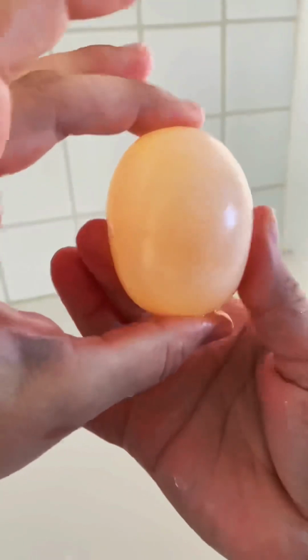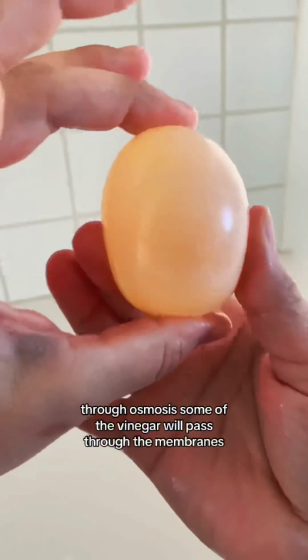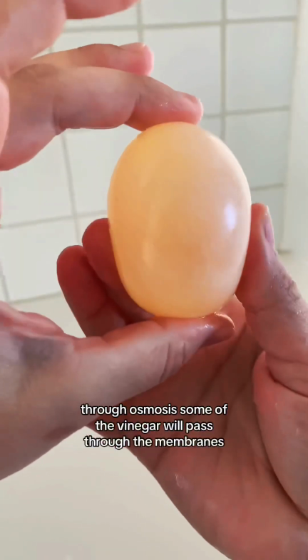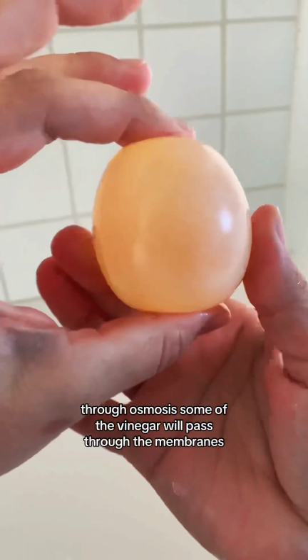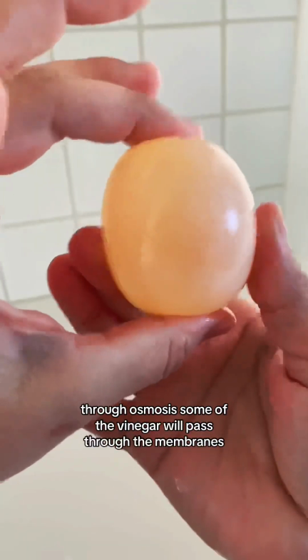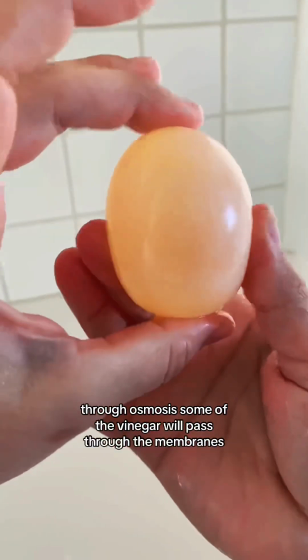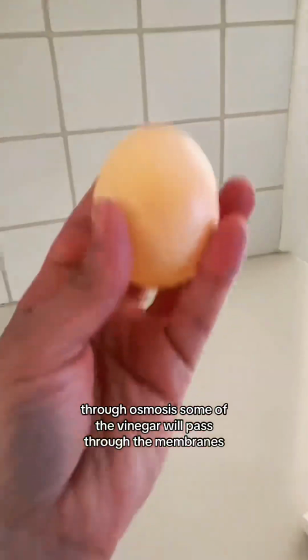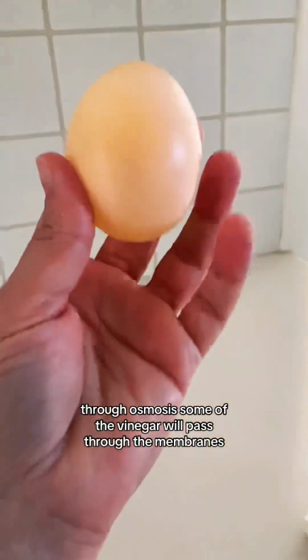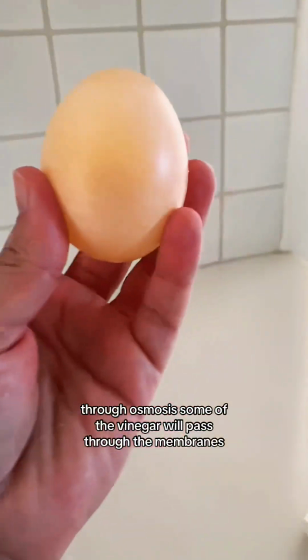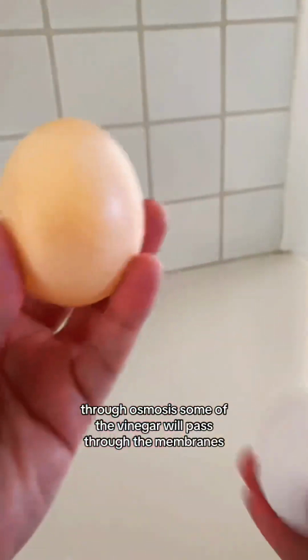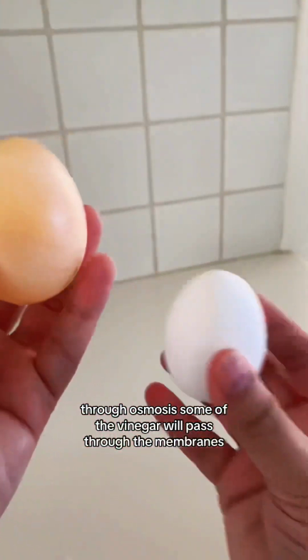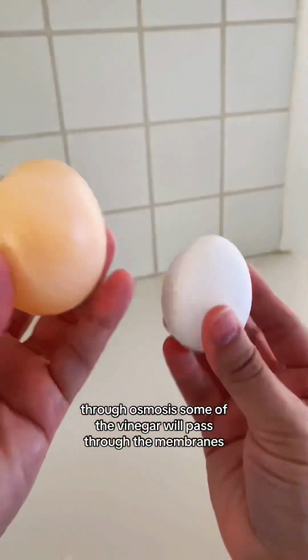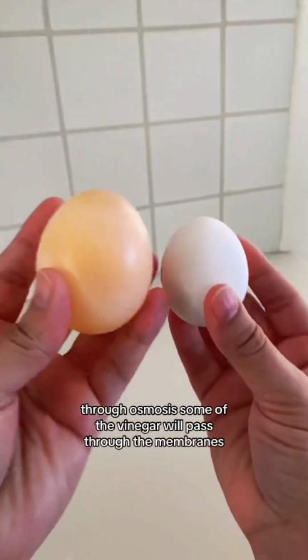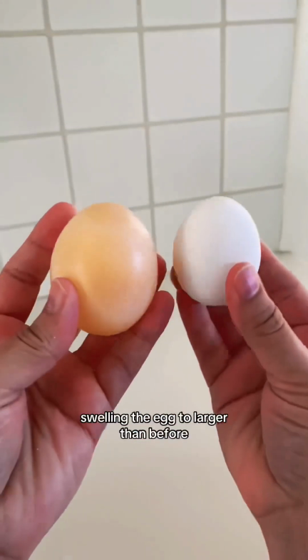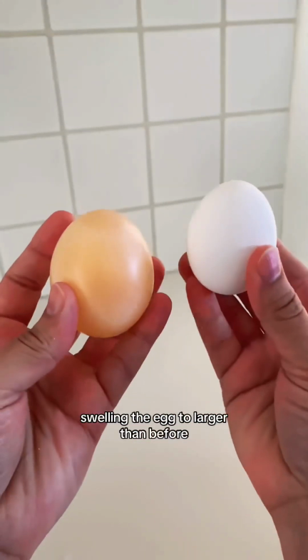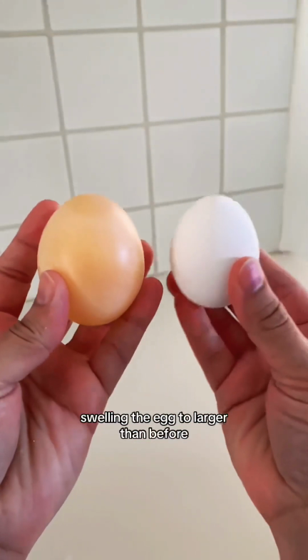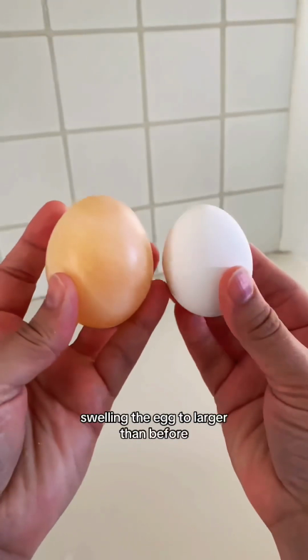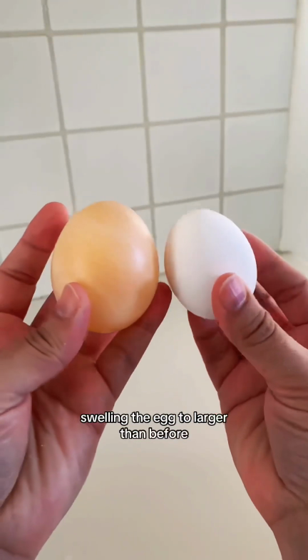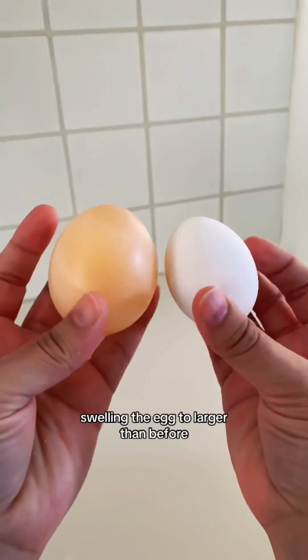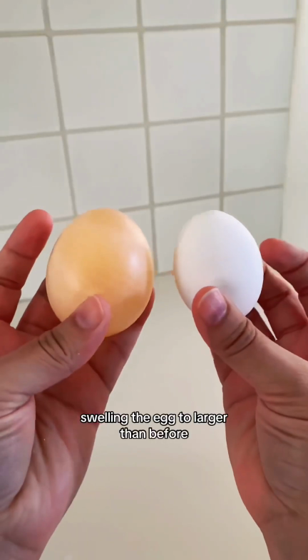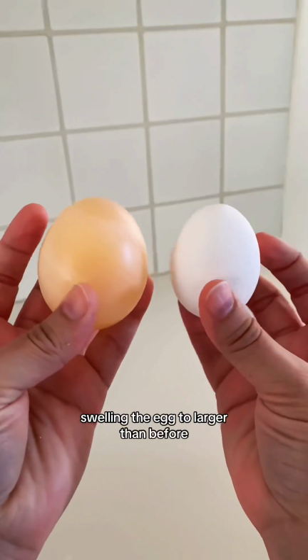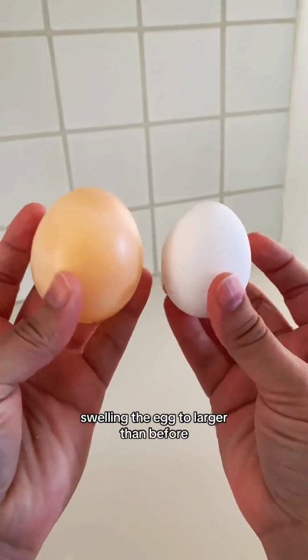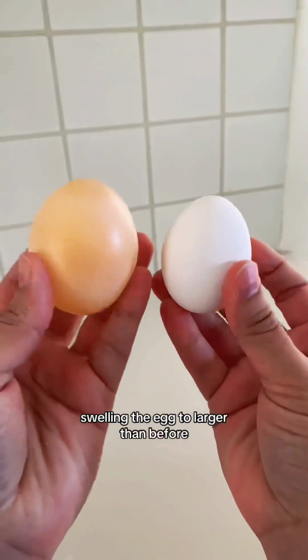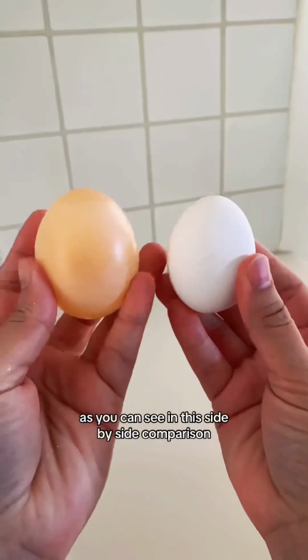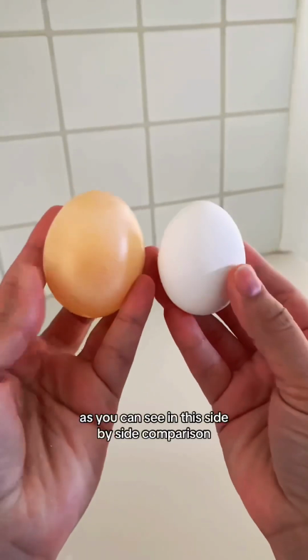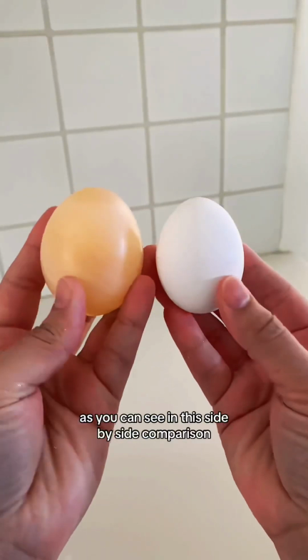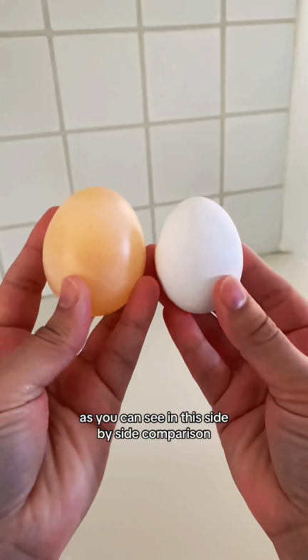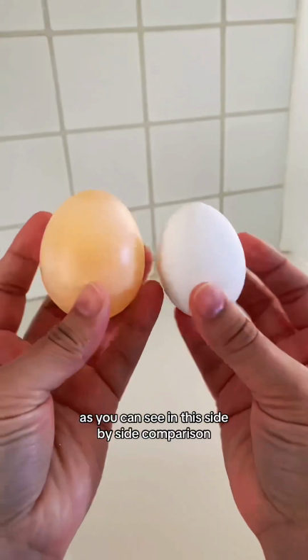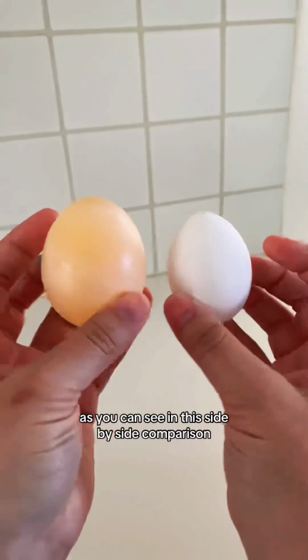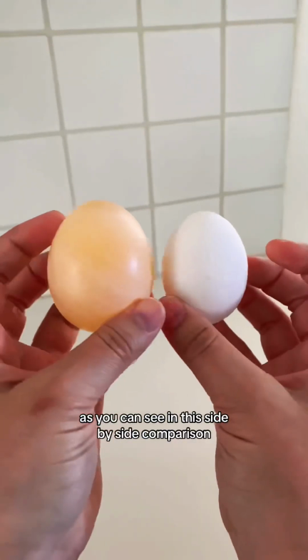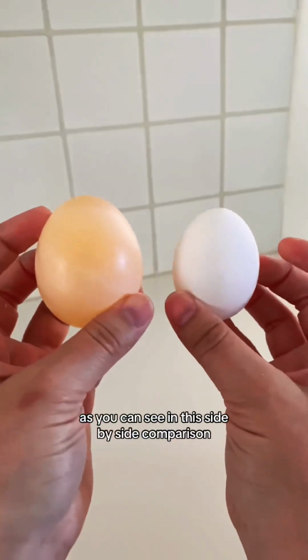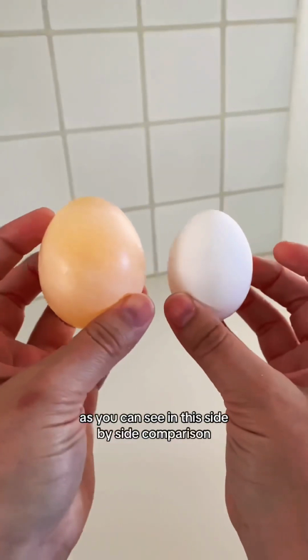Through osmosis, some of the vinegar will pass through the membrane, swelling the egg to larger than before, as you can see in this side-by-side comparison.